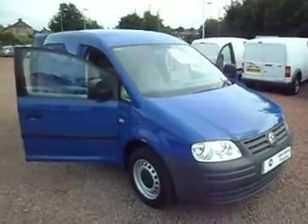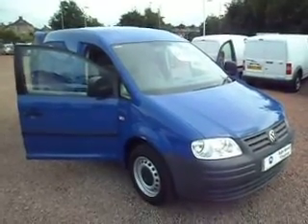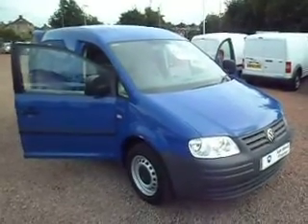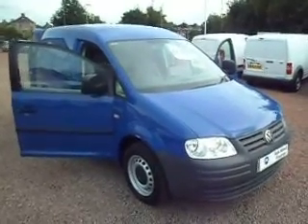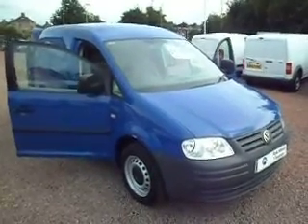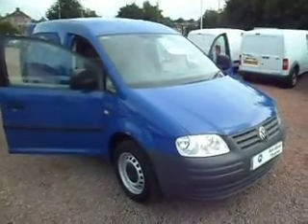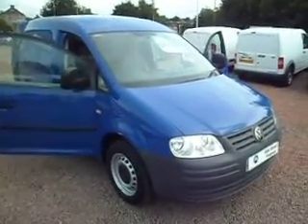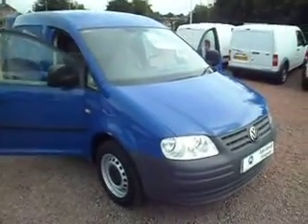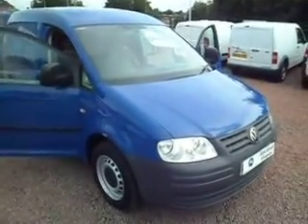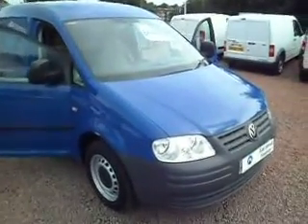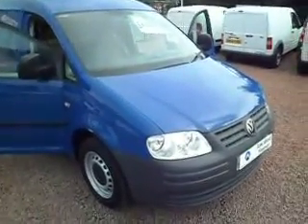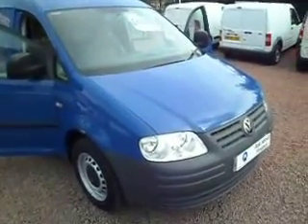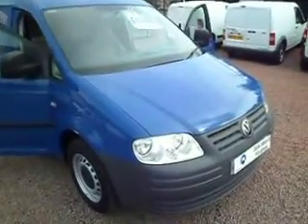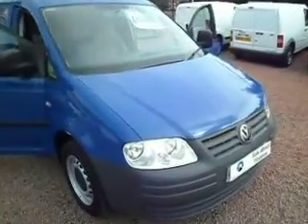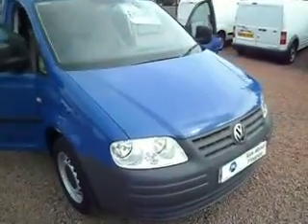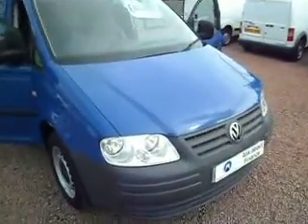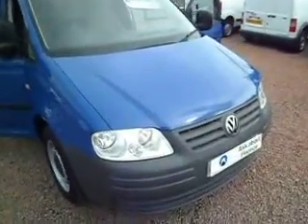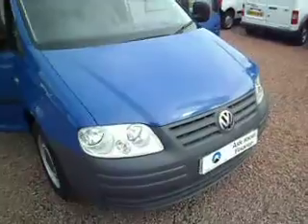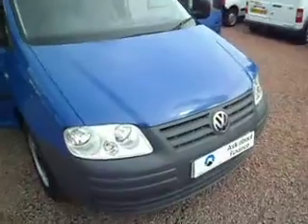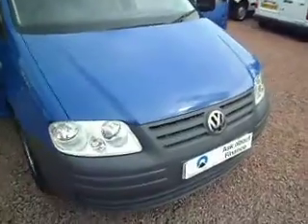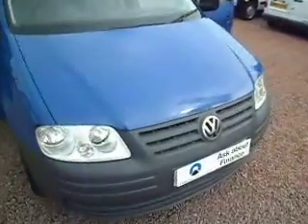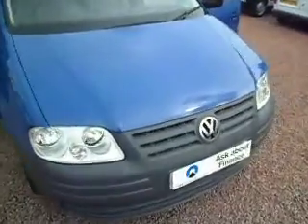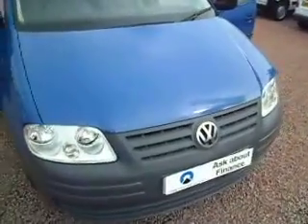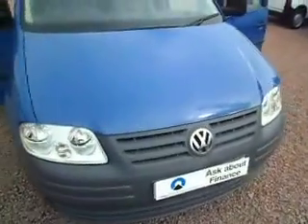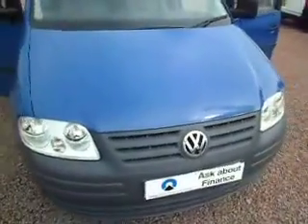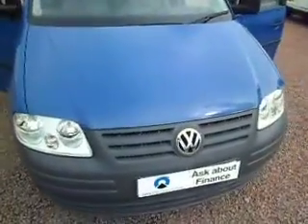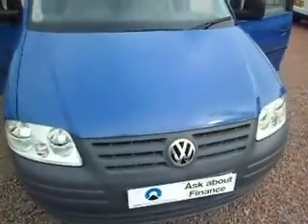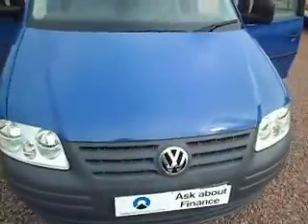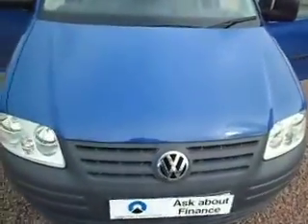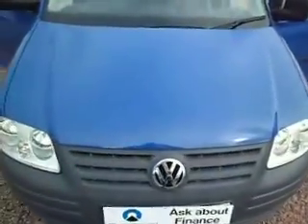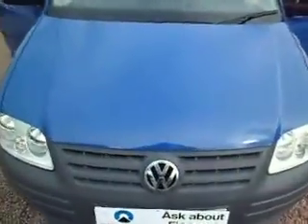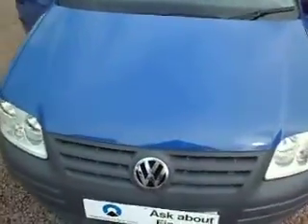Good afternoon, it's Clarkson Commercials here in Glasgow once again. Thank you for visiting our website, we hope you find it of interest.